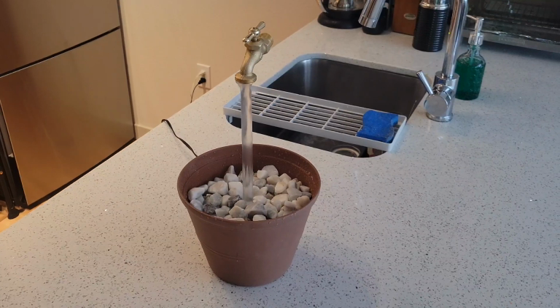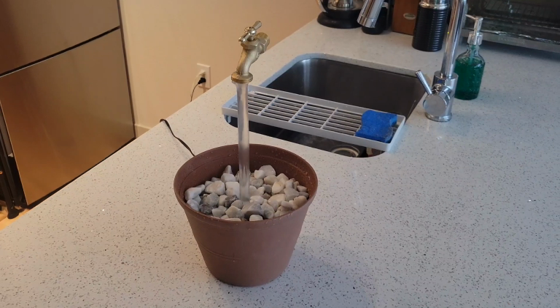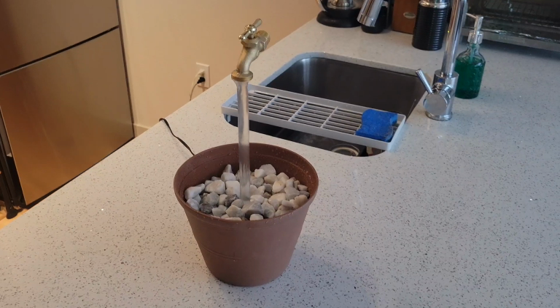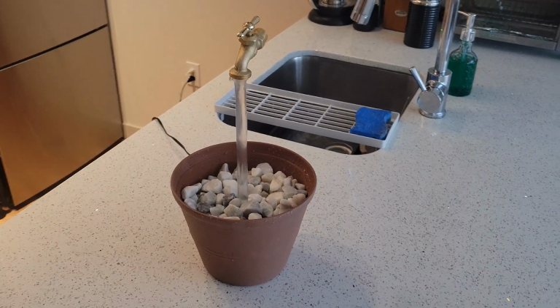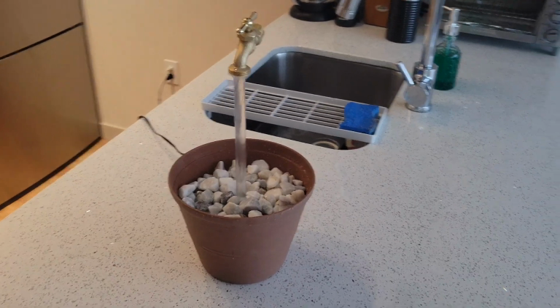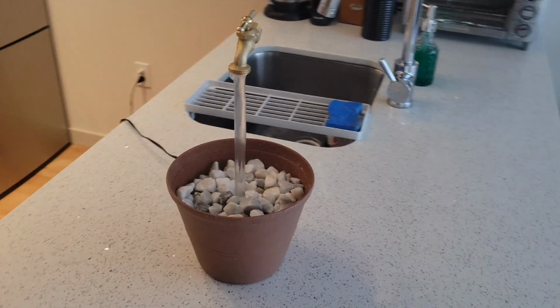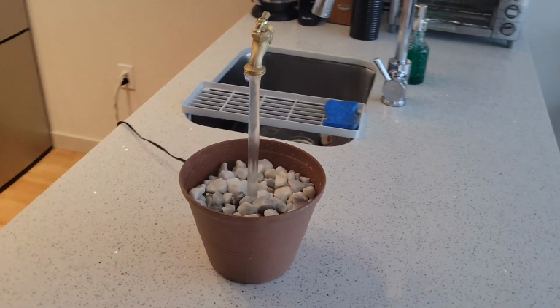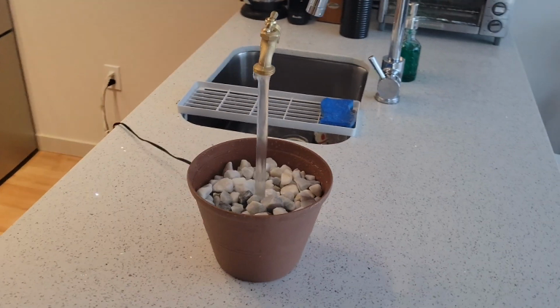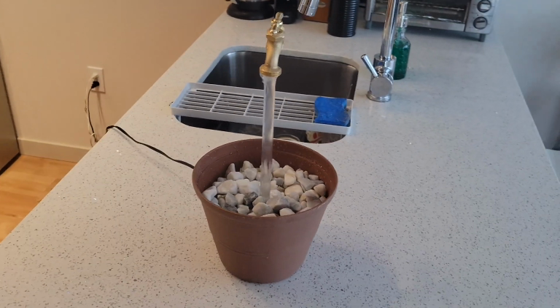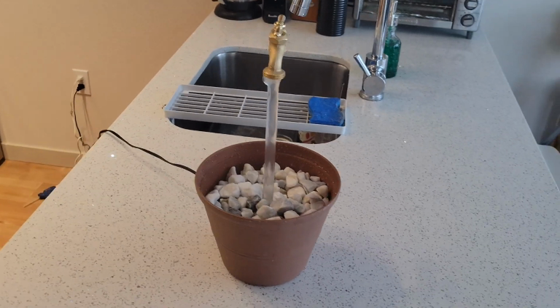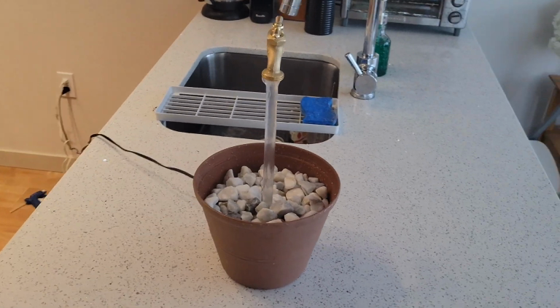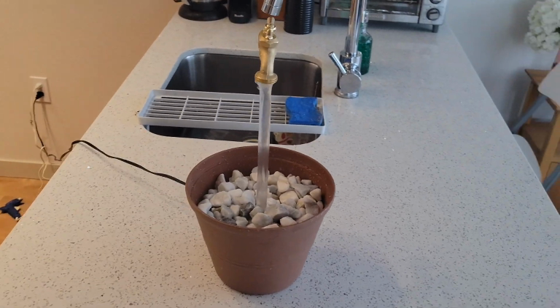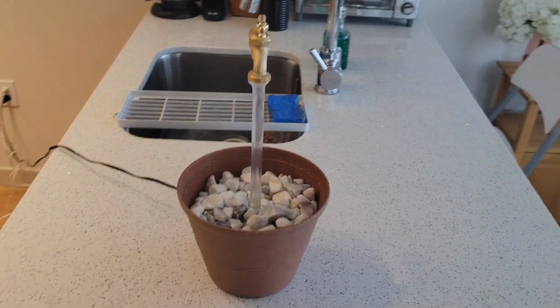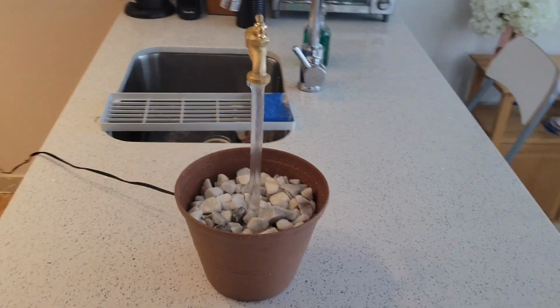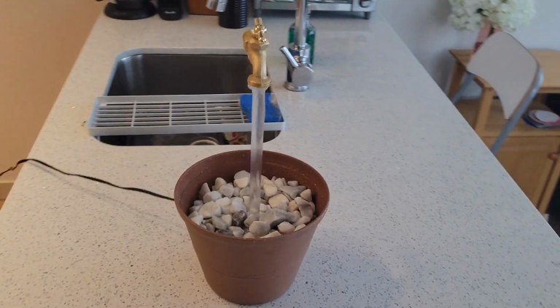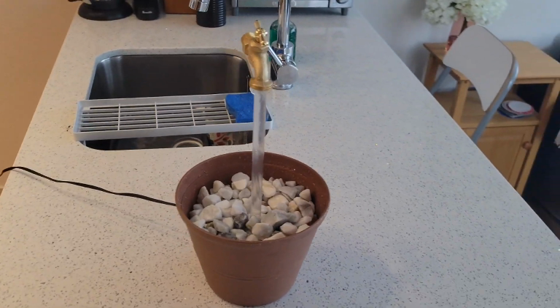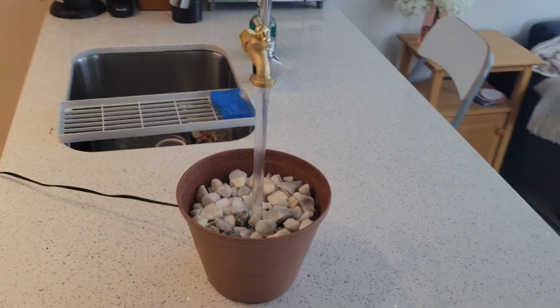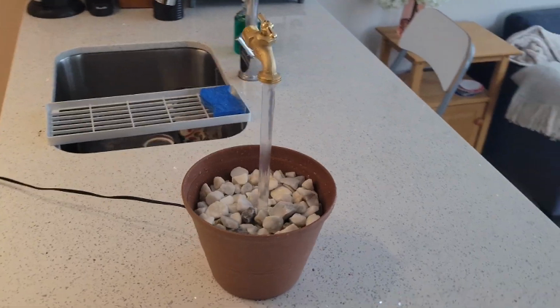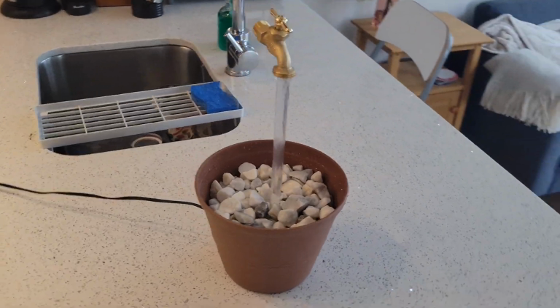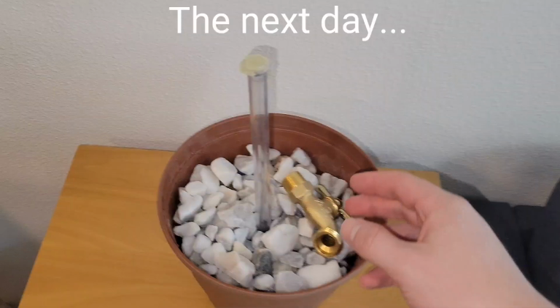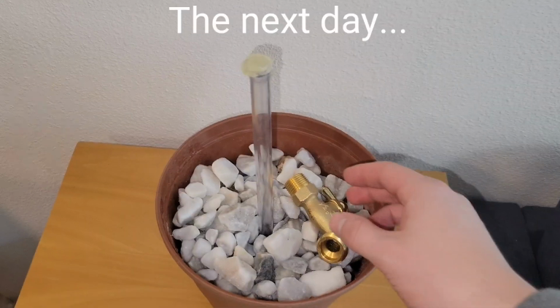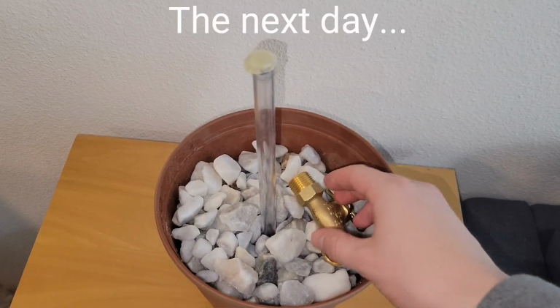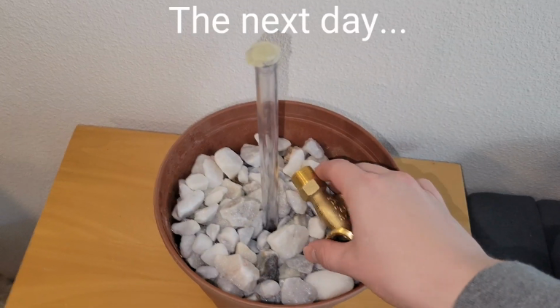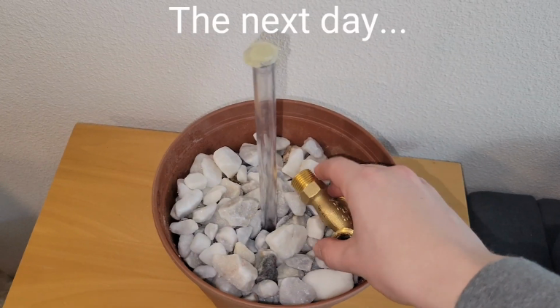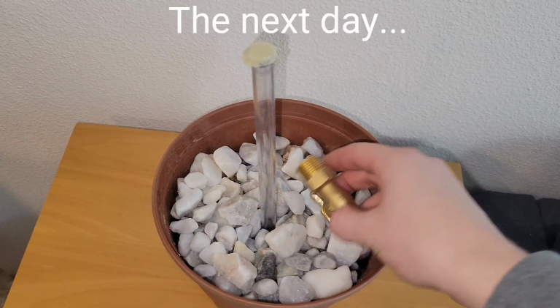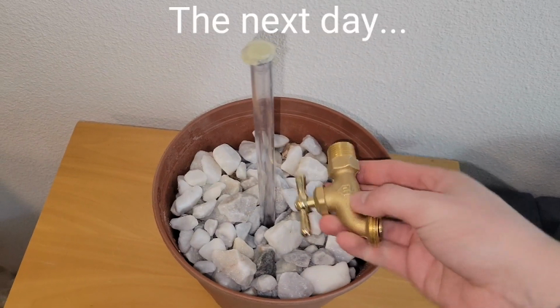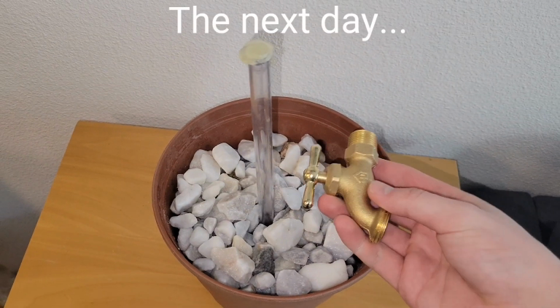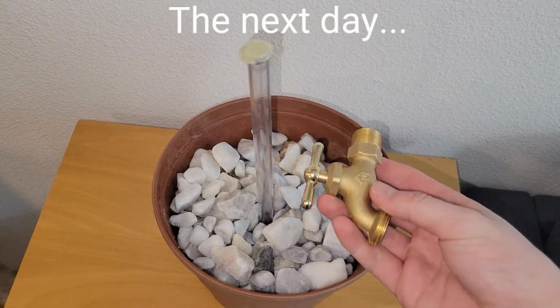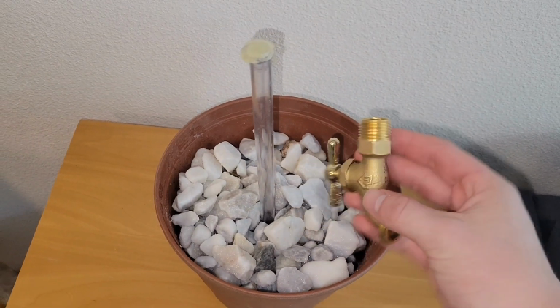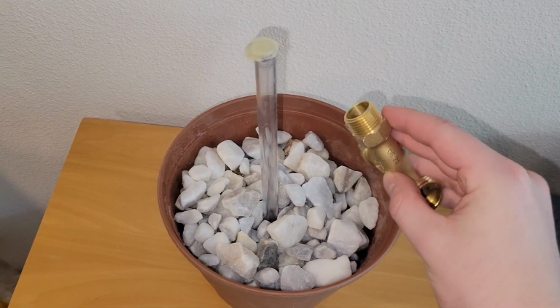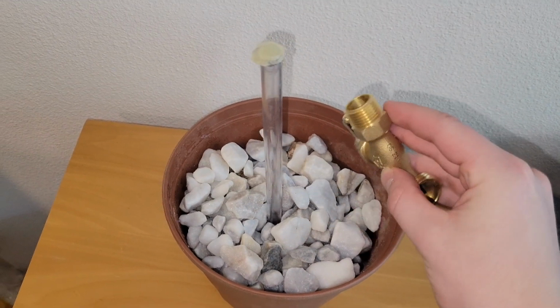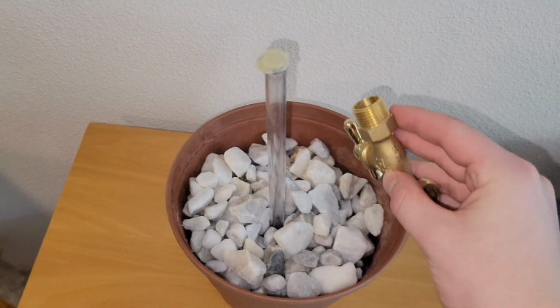After filling it with water, it was ready to go and definitely worth making — nevermind. Nevermind.